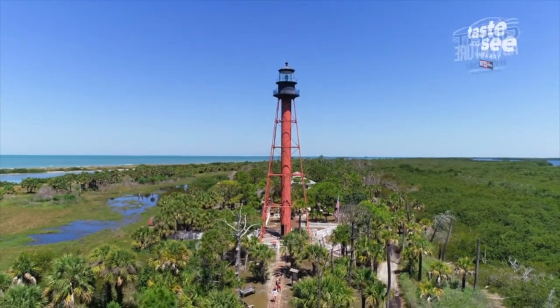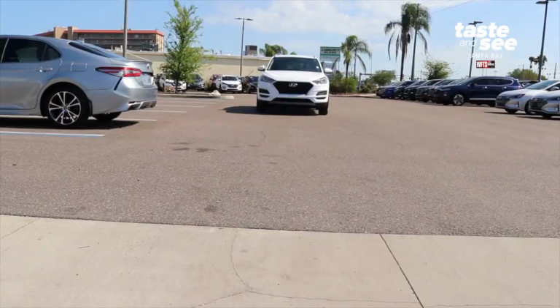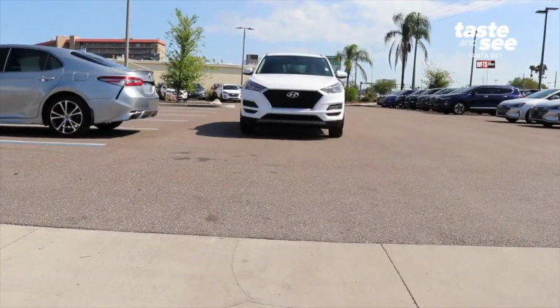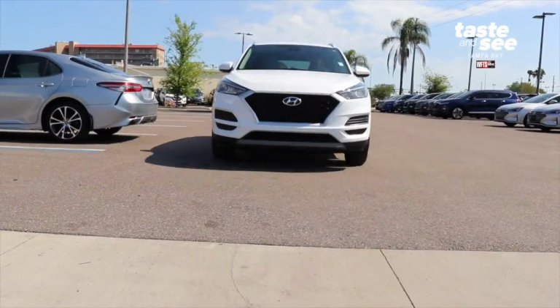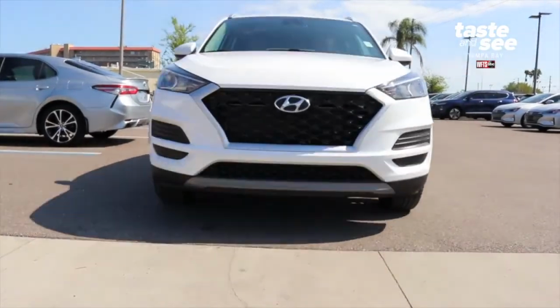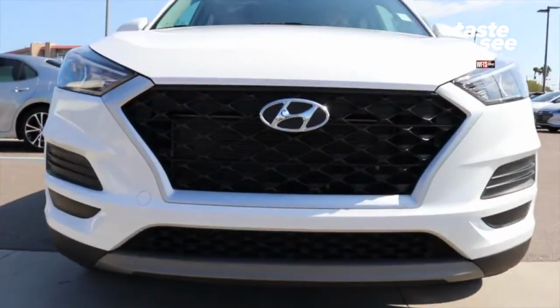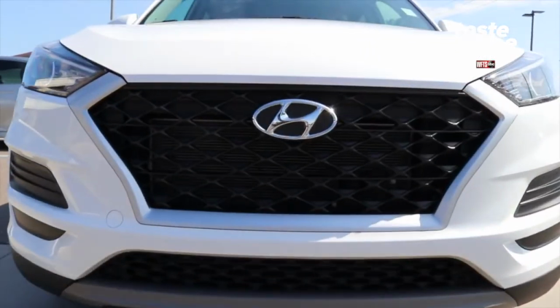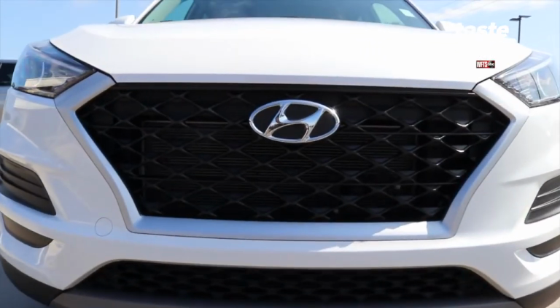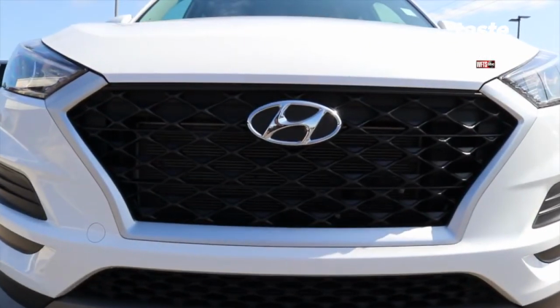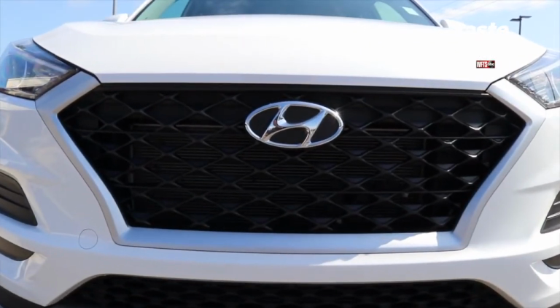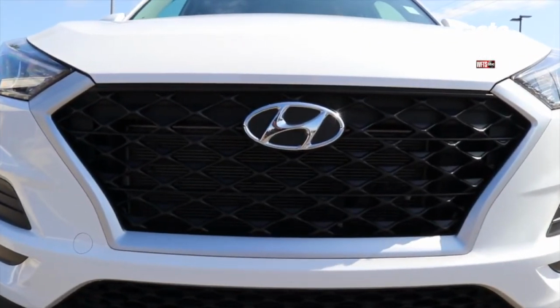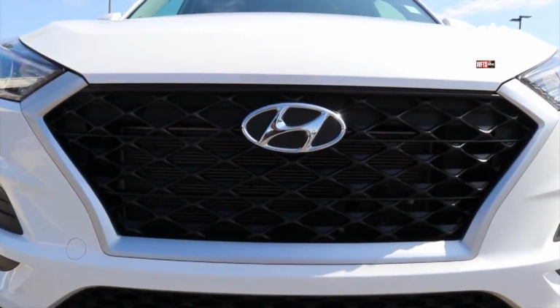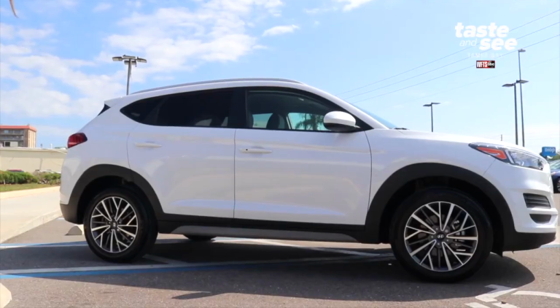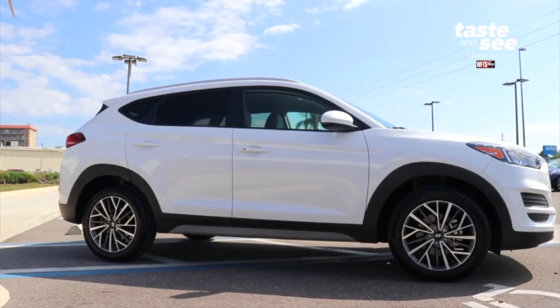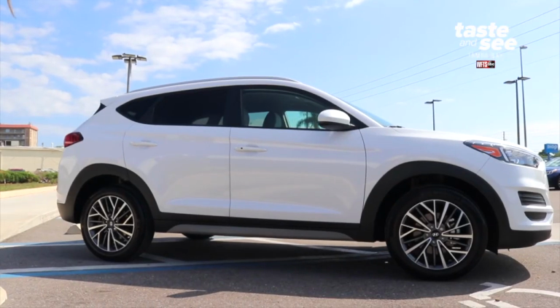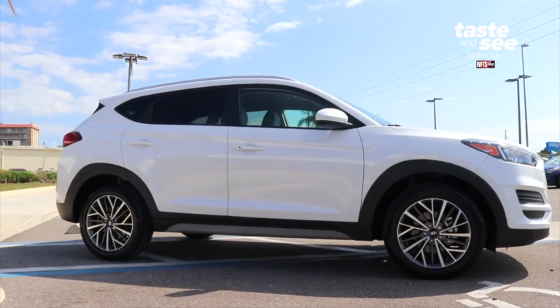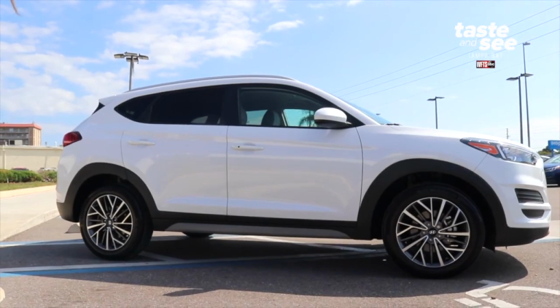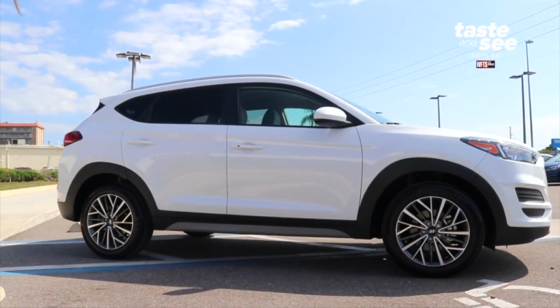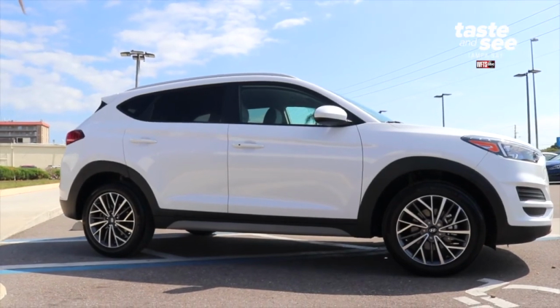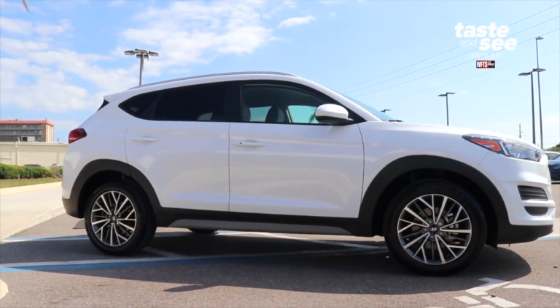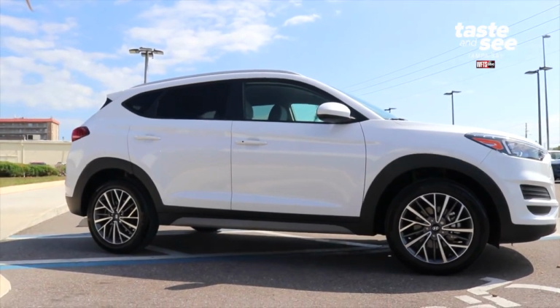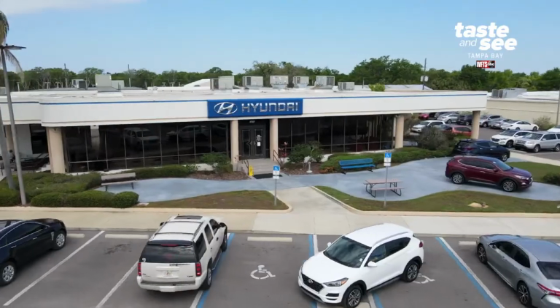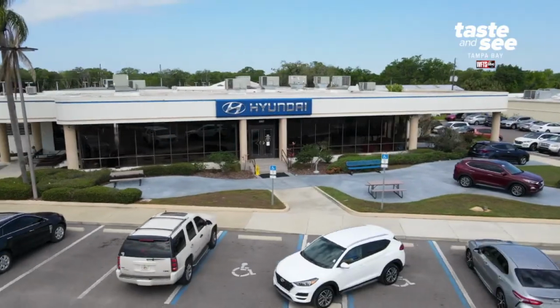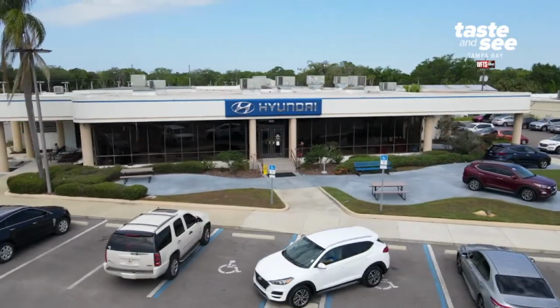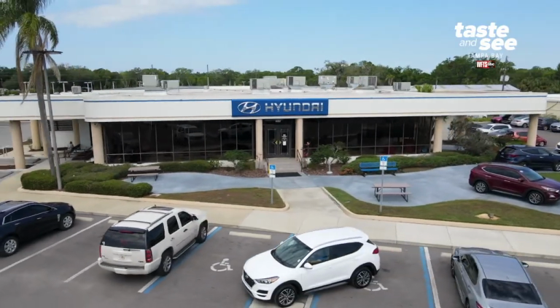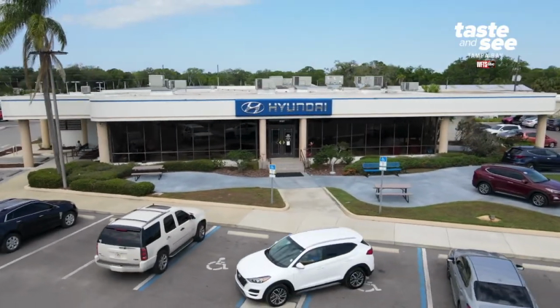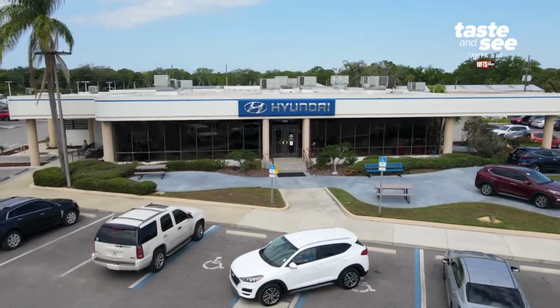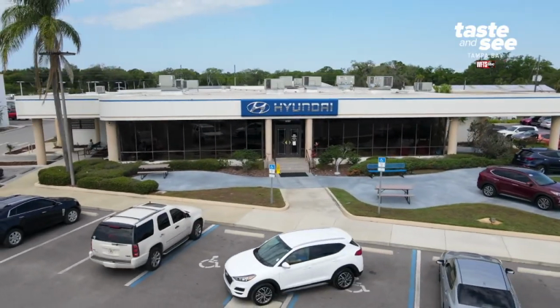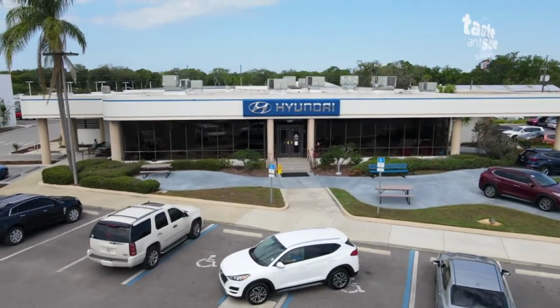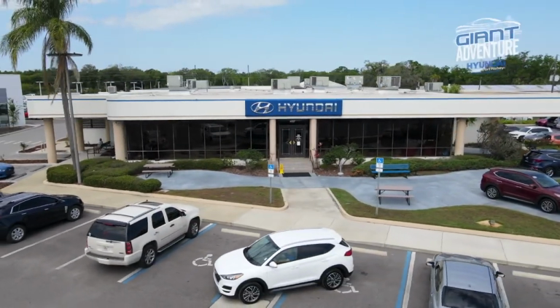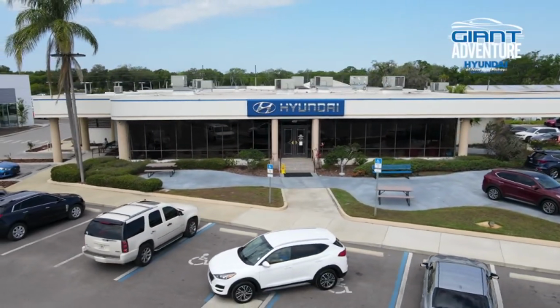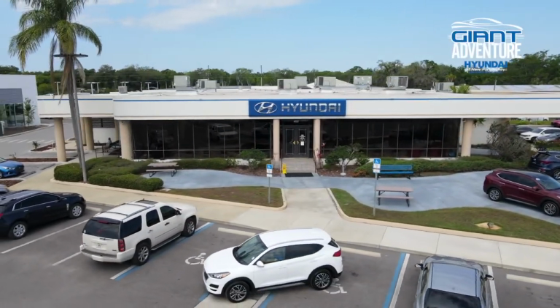When you're looking for your next car, try a certified pre-owned vehicle from Hyundai of Newport Ritchie.